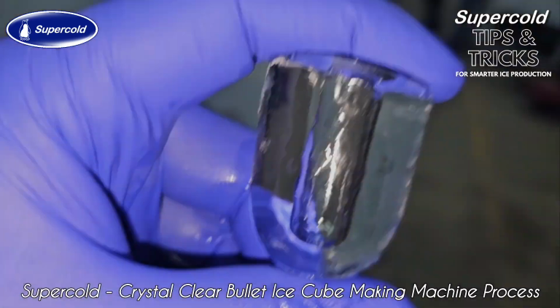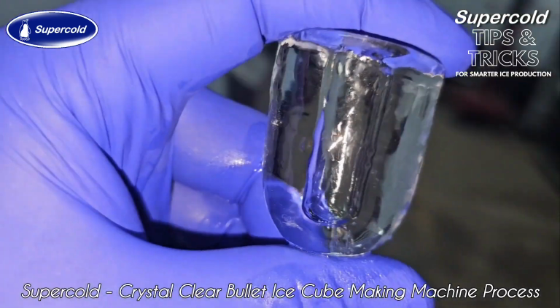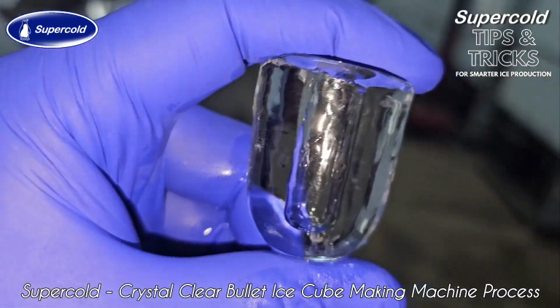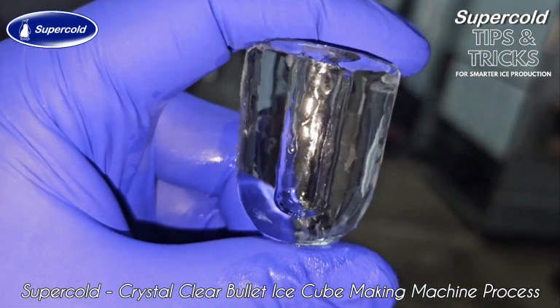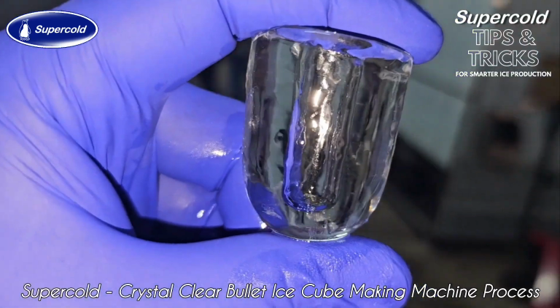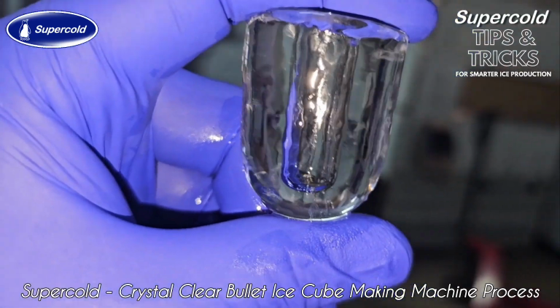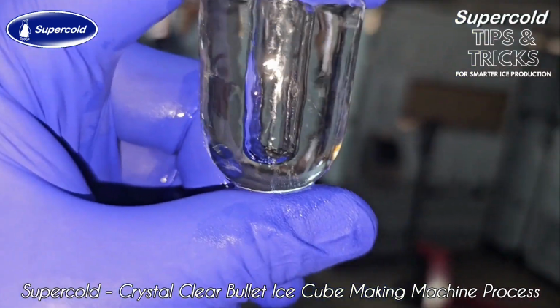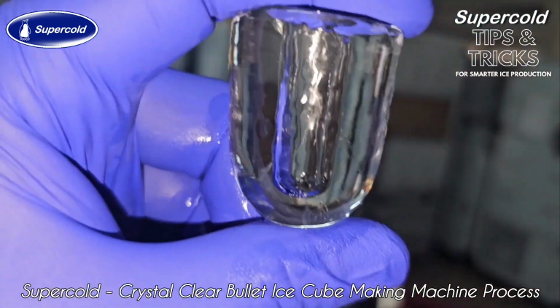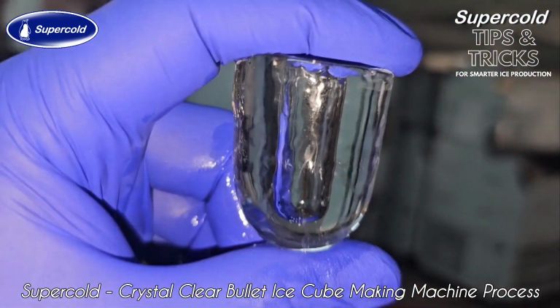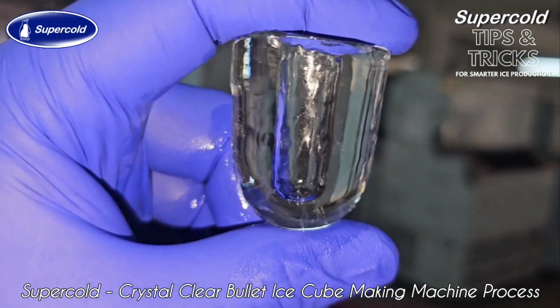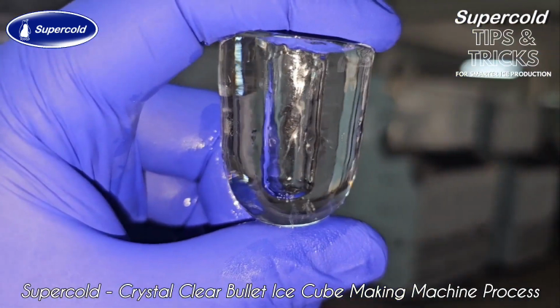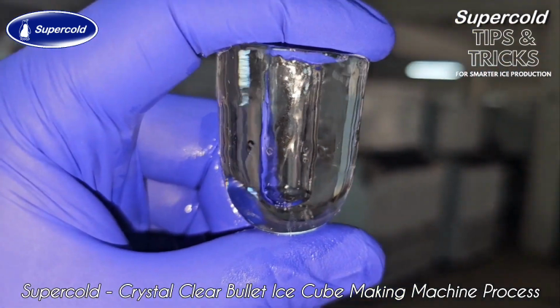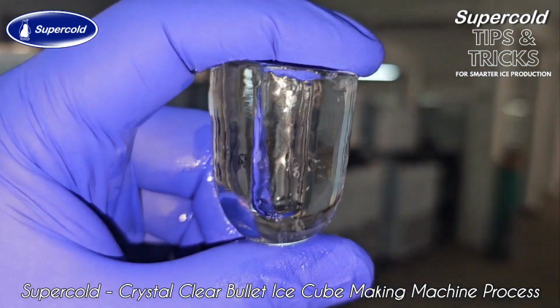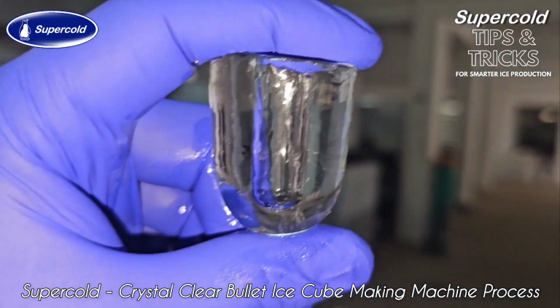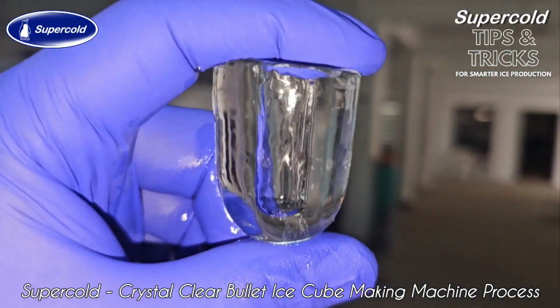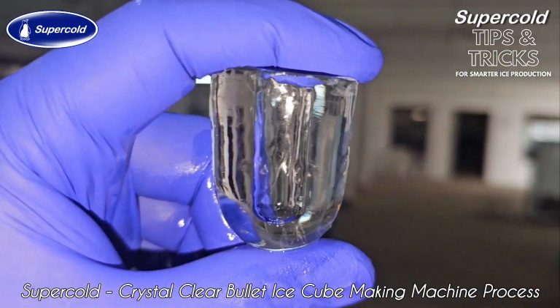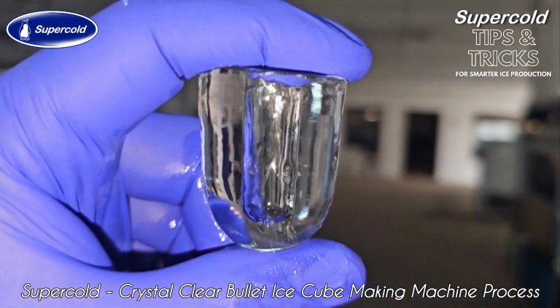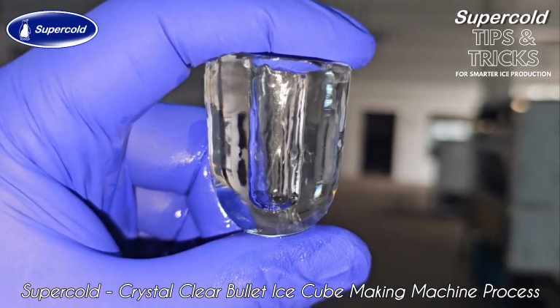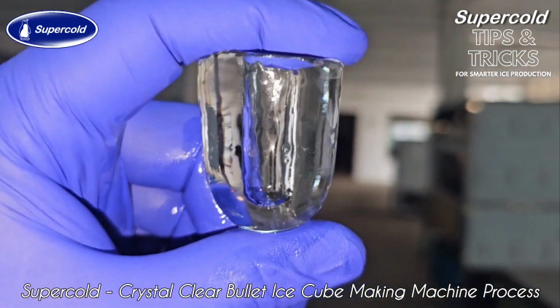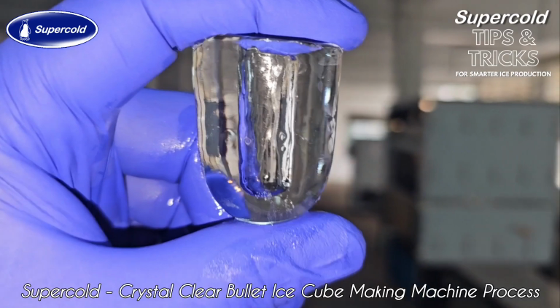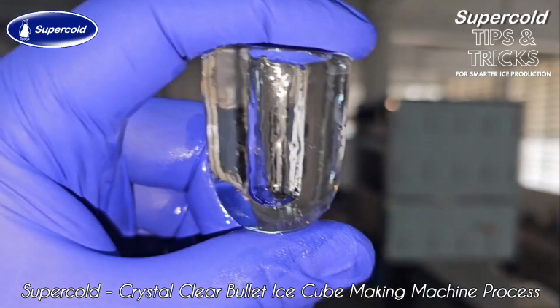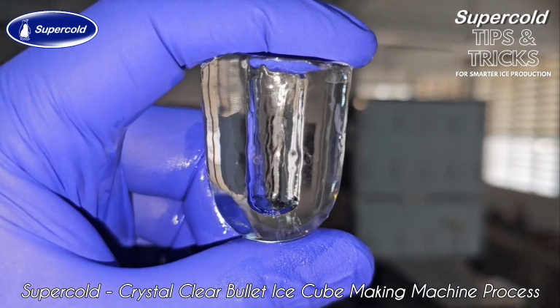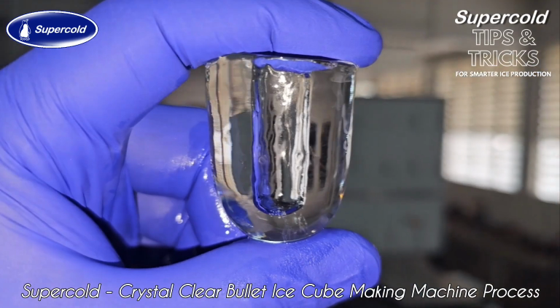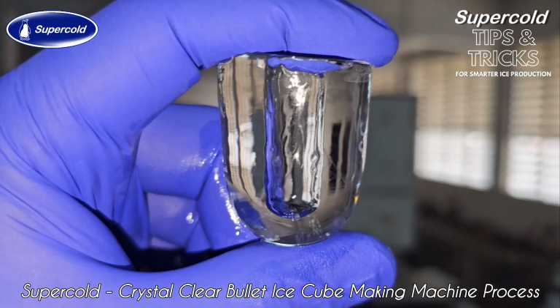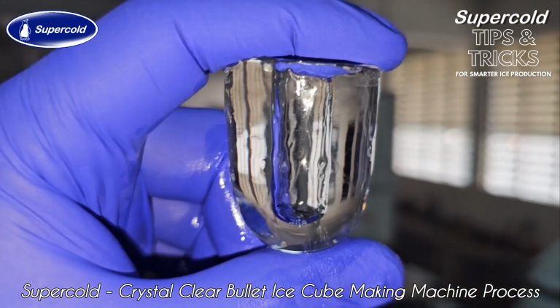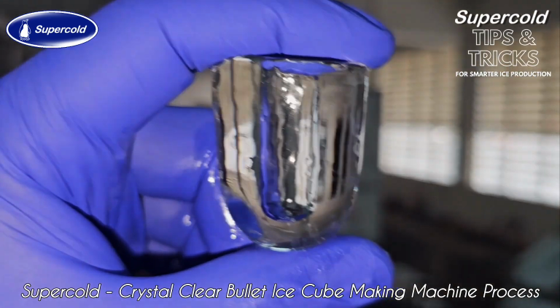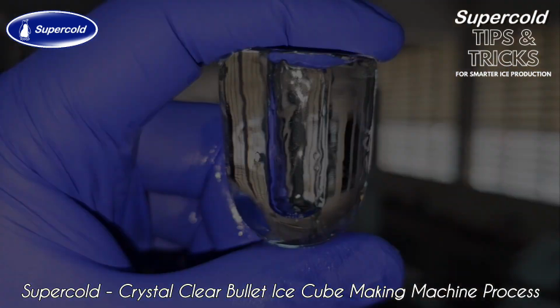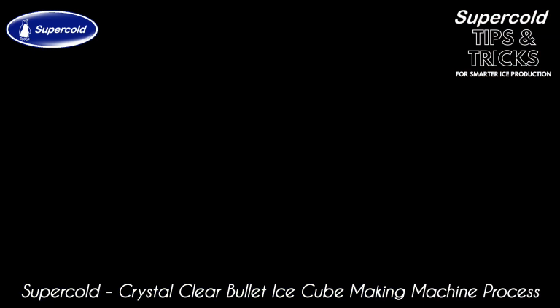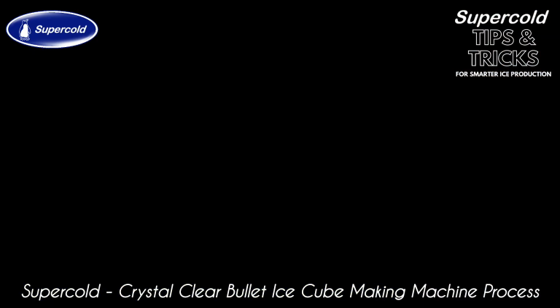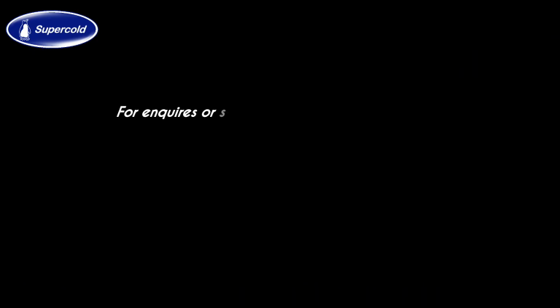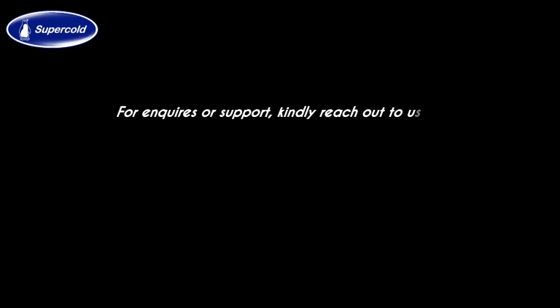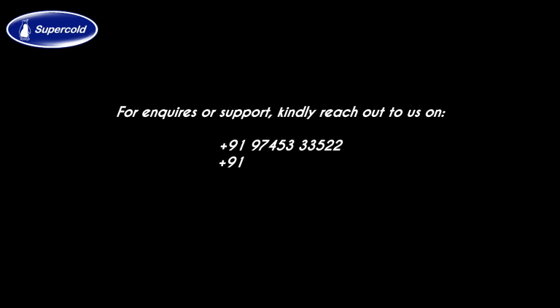Do let us know in case you need any technical guidance on how to get the best out of your ice machine. We are happy to help.